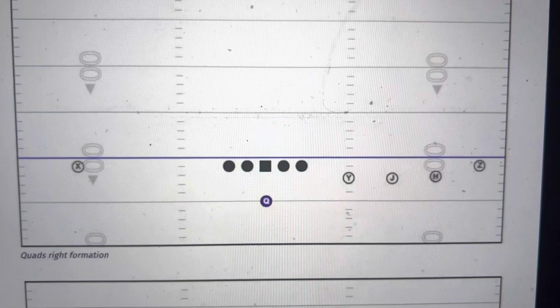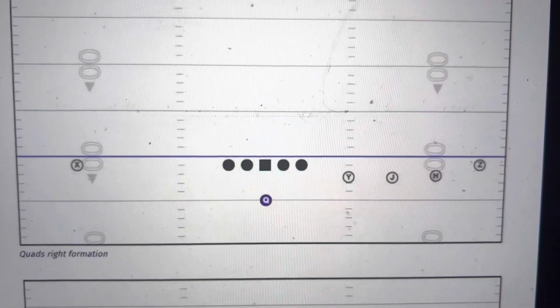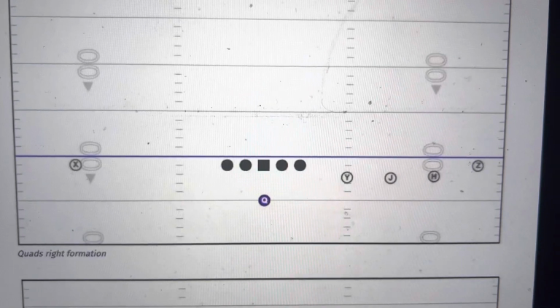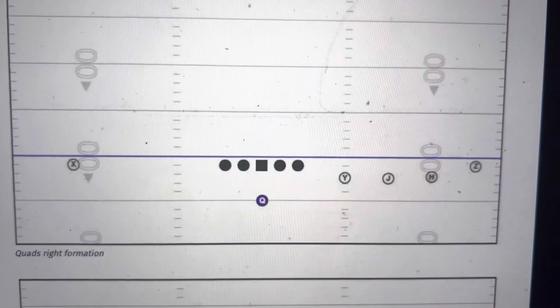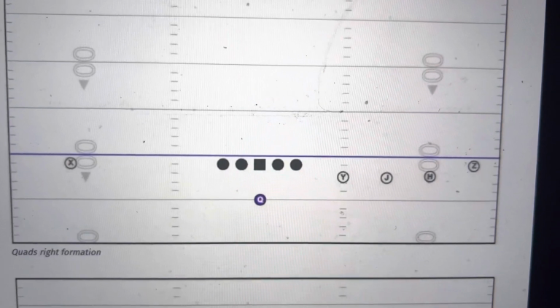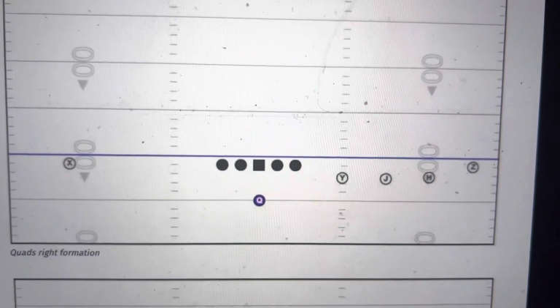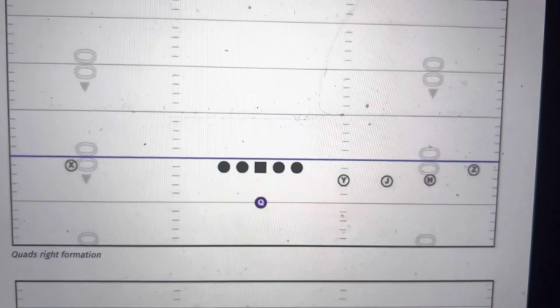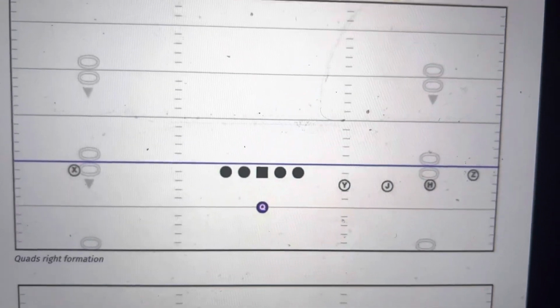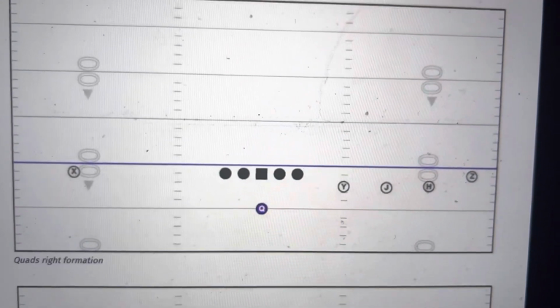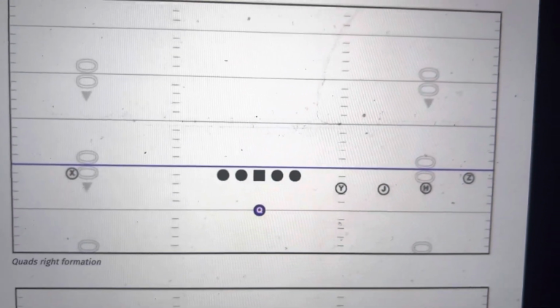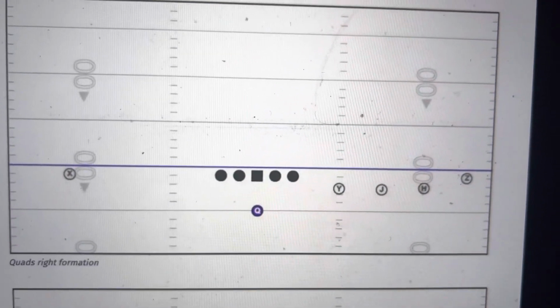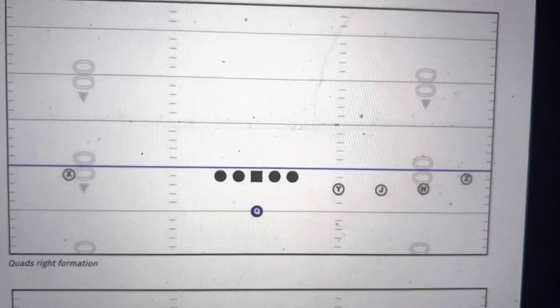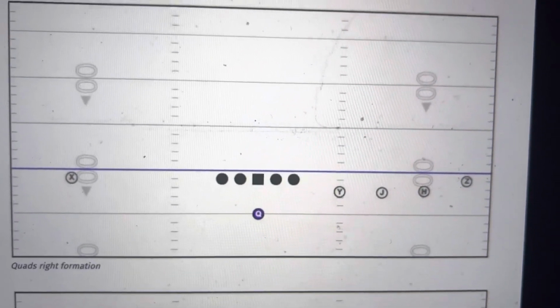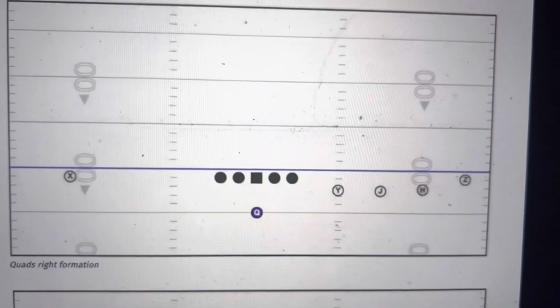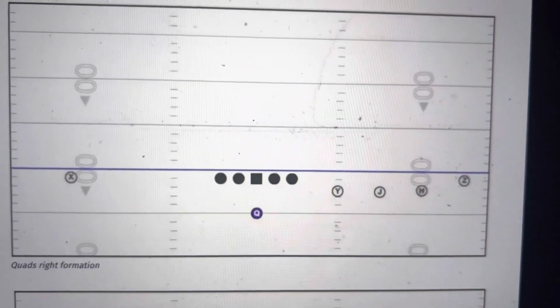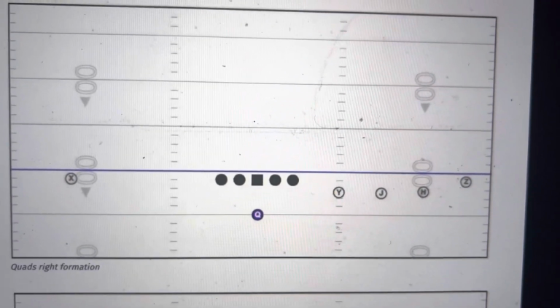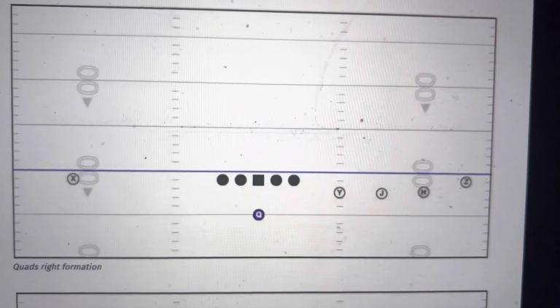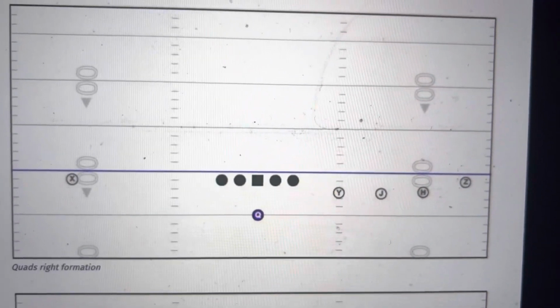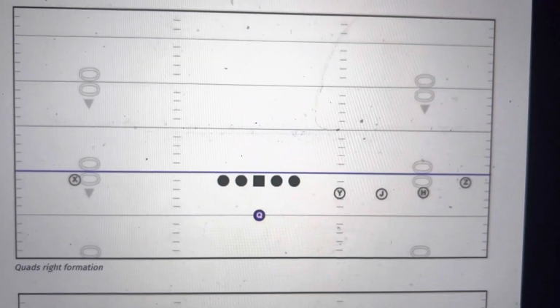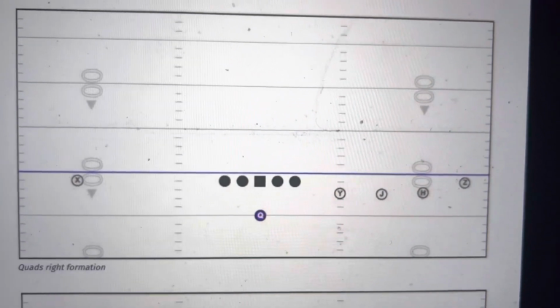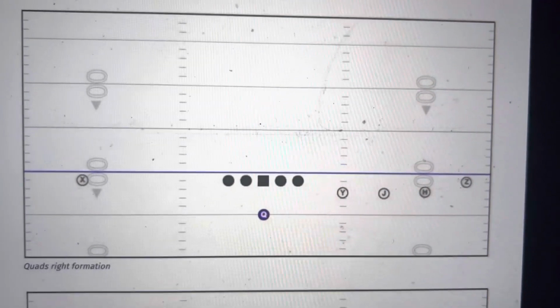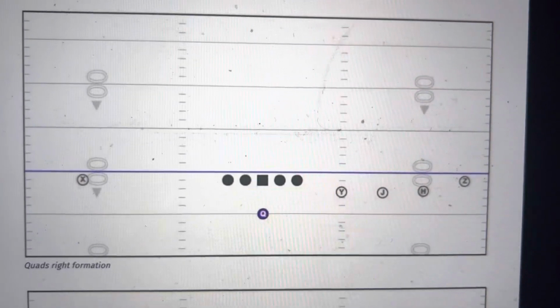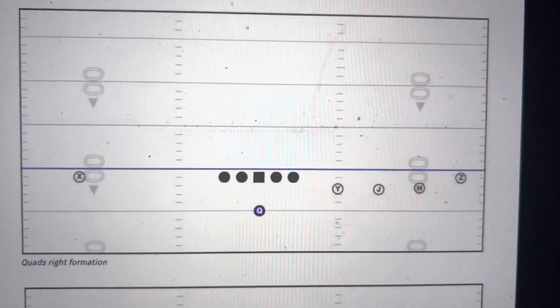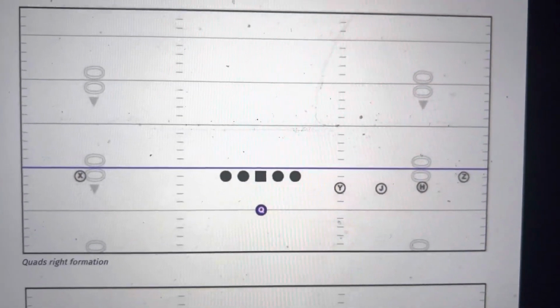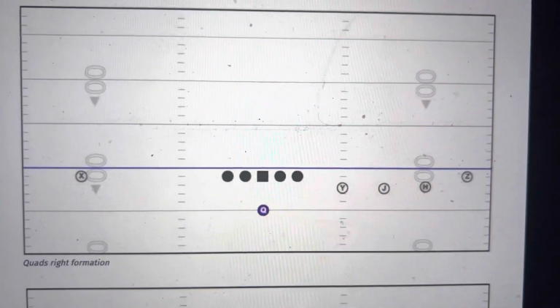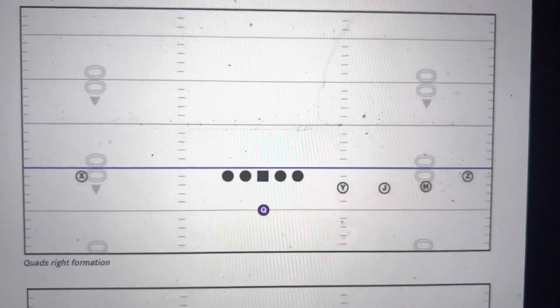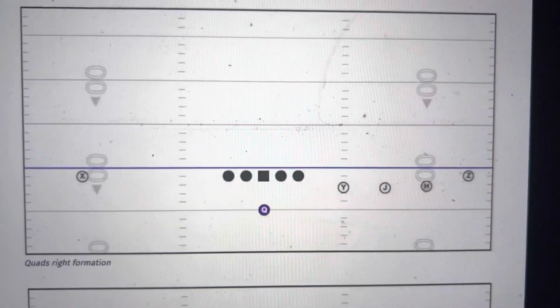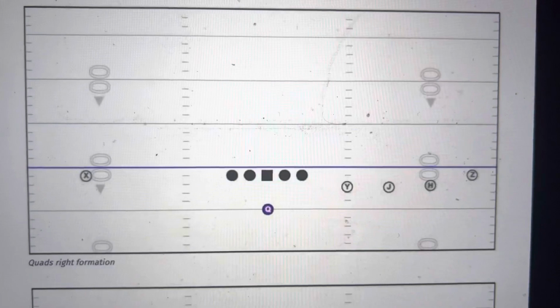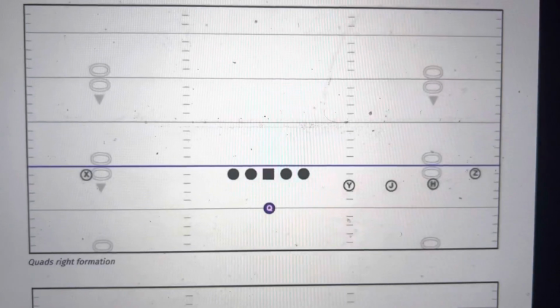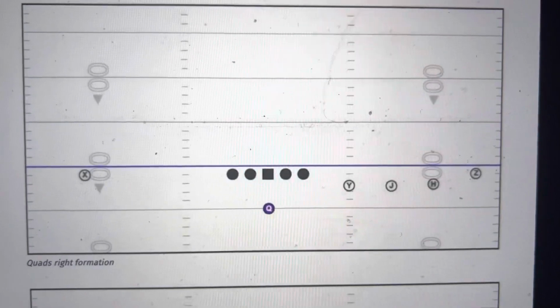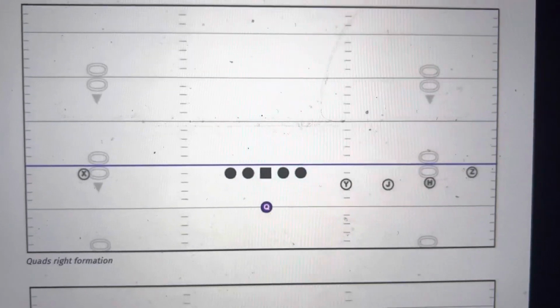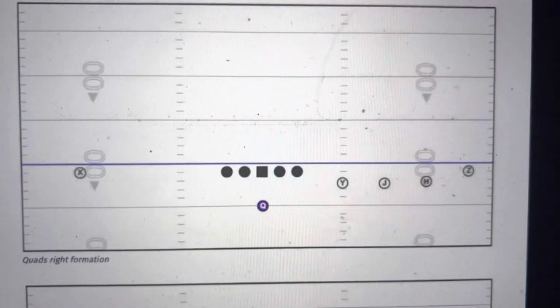Hey everybody, it's 35 to nothing, Niners over the Bucs with a lot of time left.